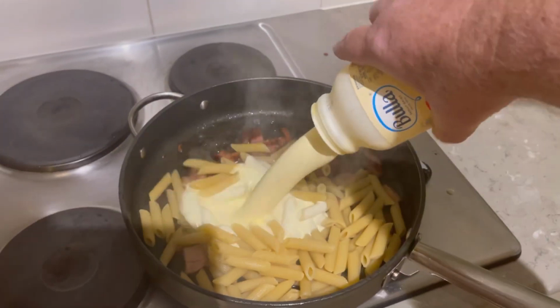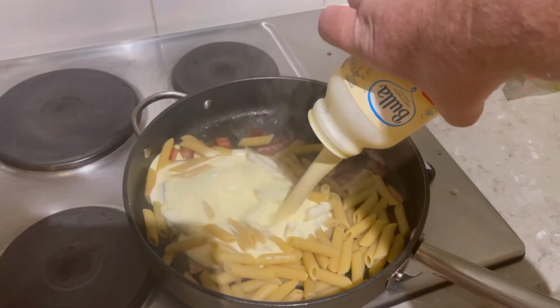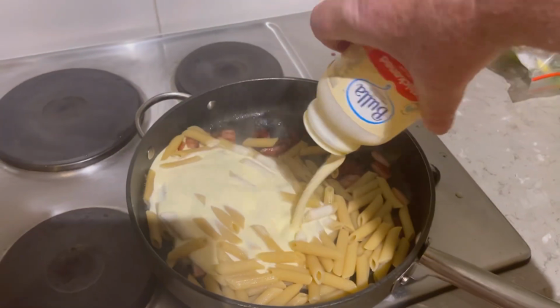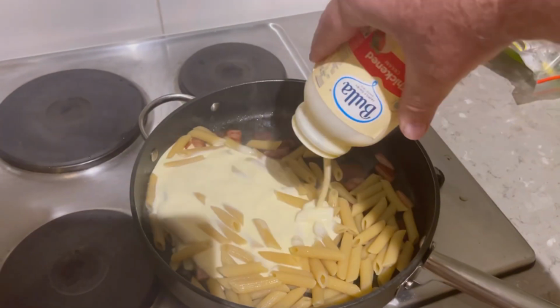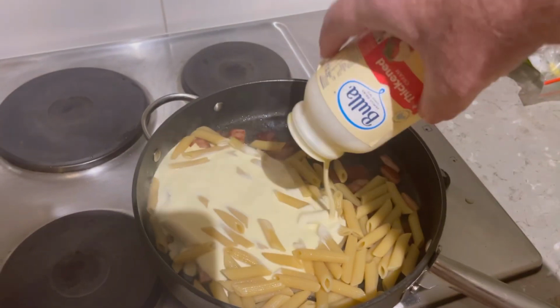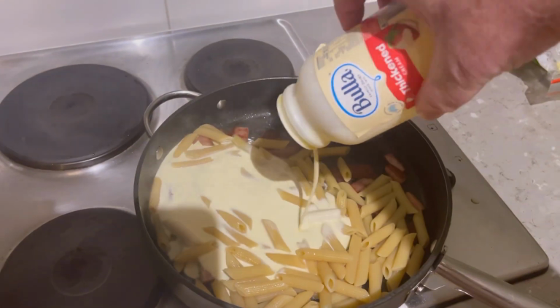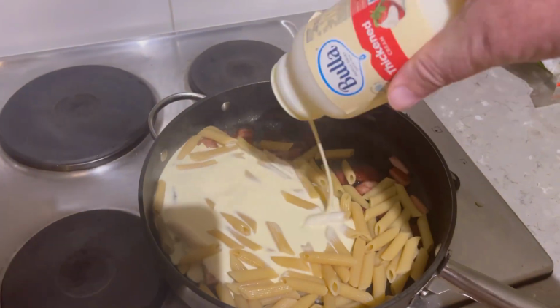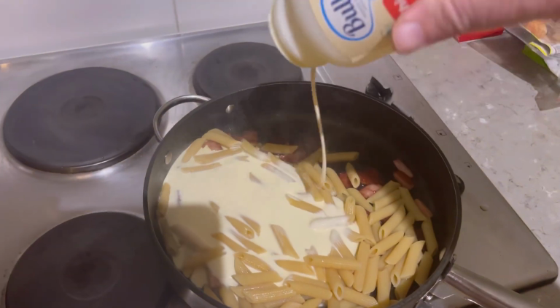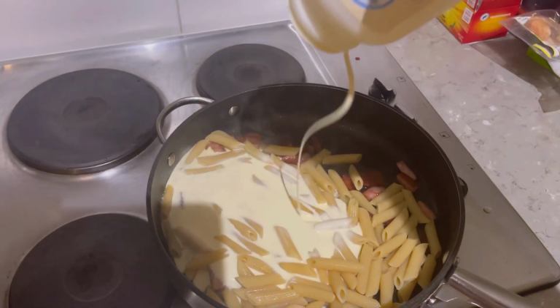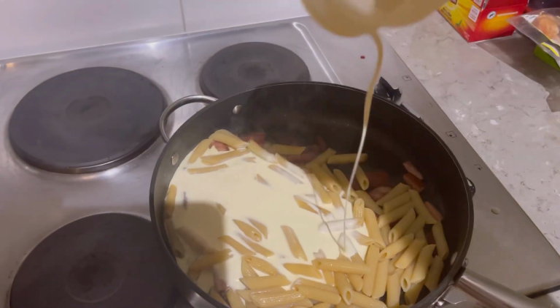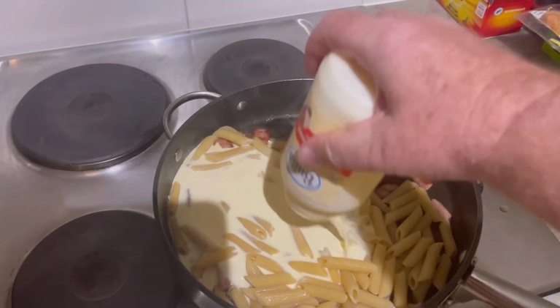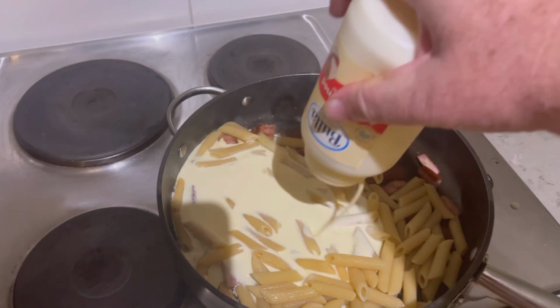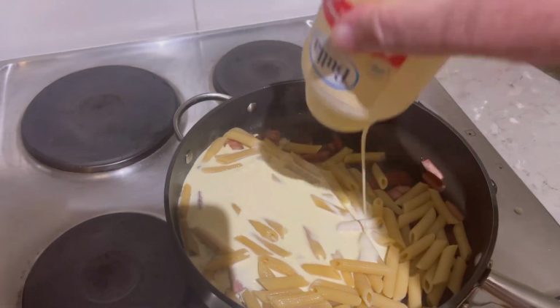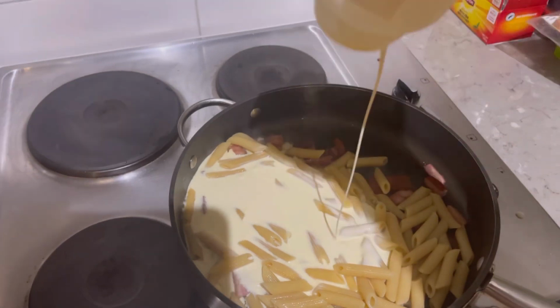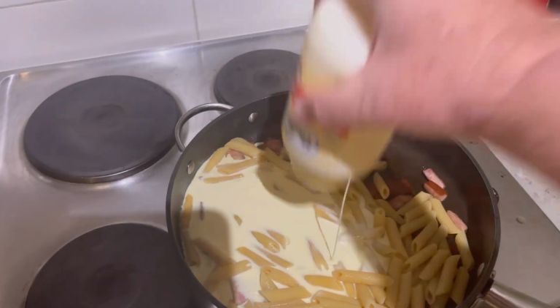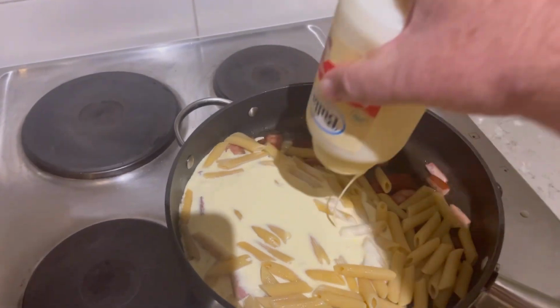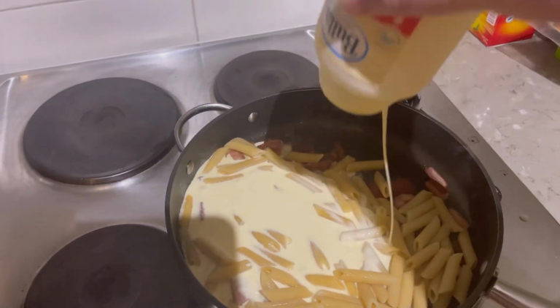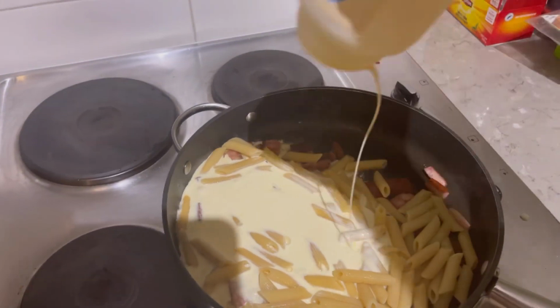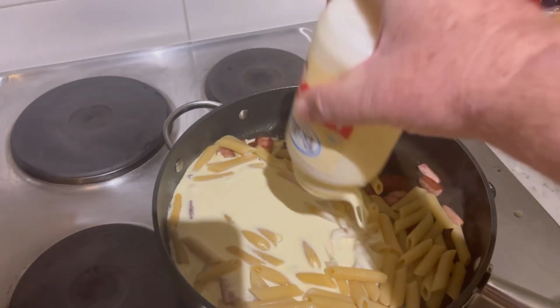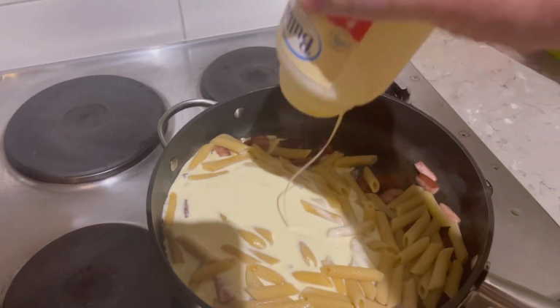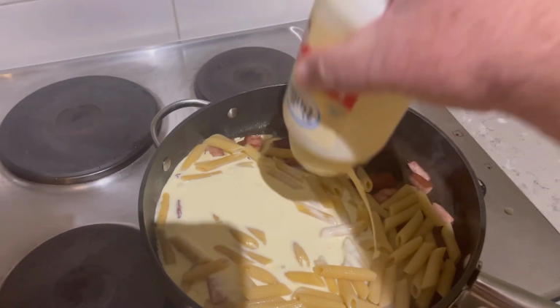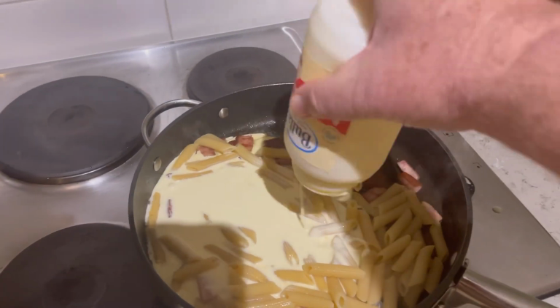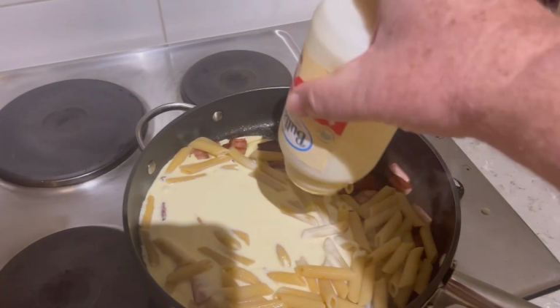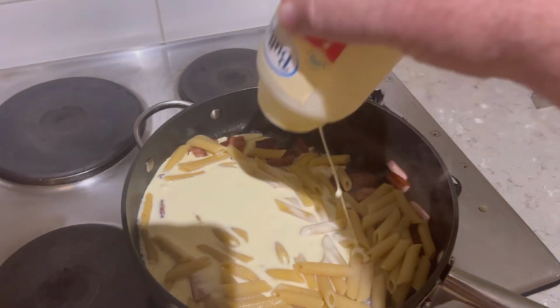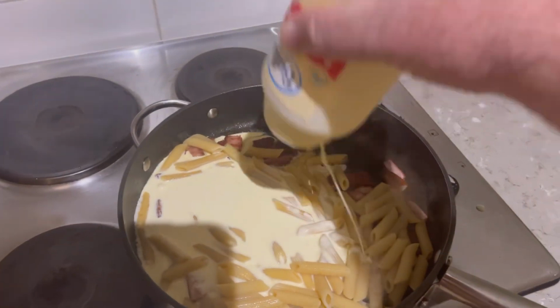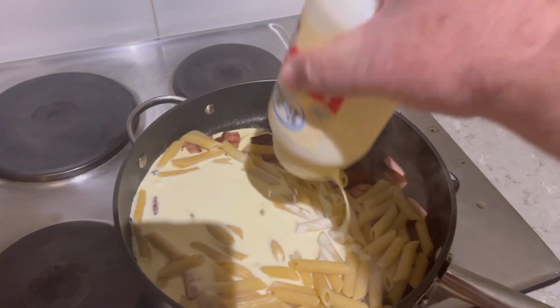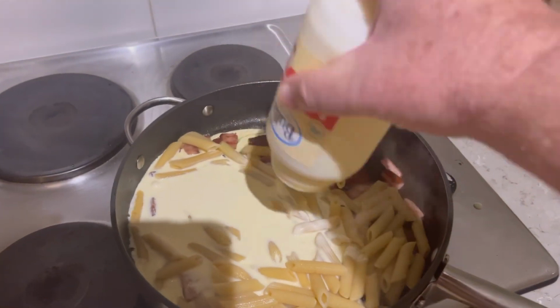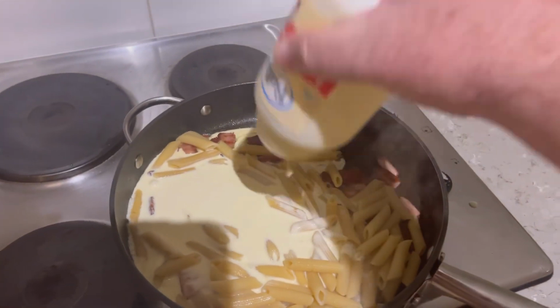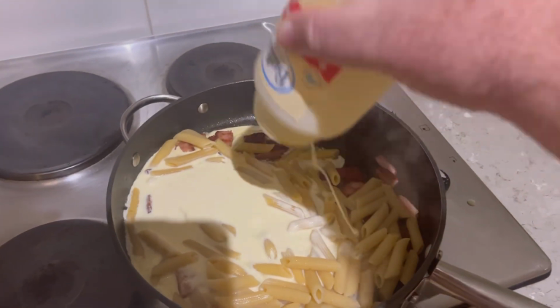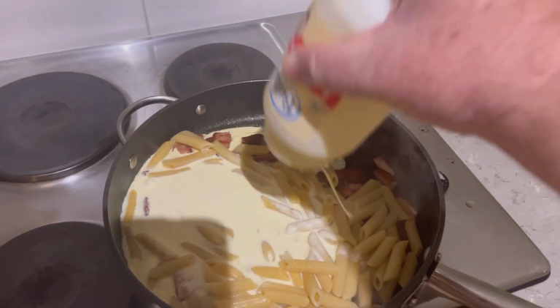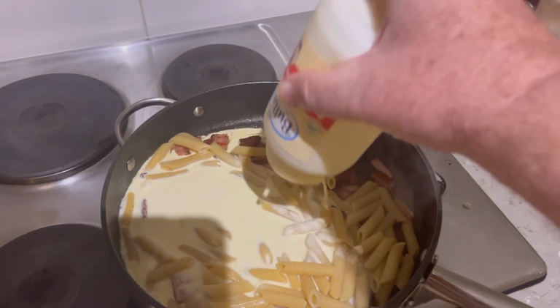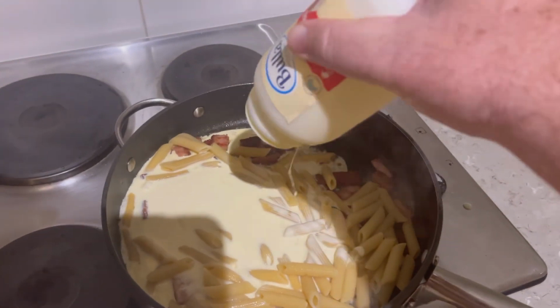Now I just put cream in there and cook it for a little while, and that's the dish, mate.